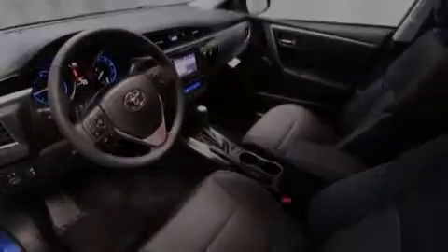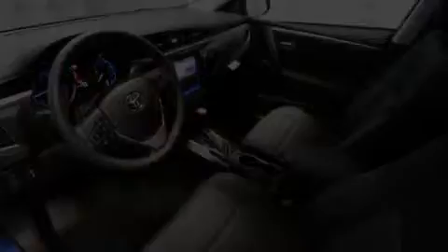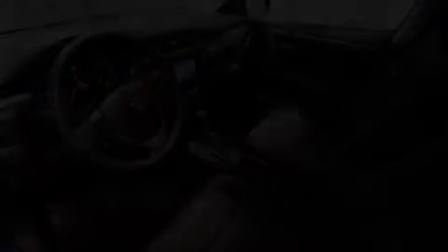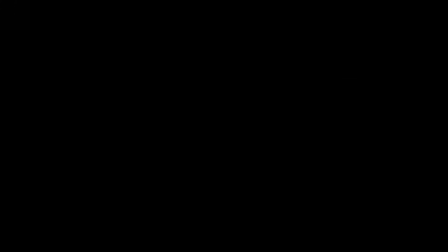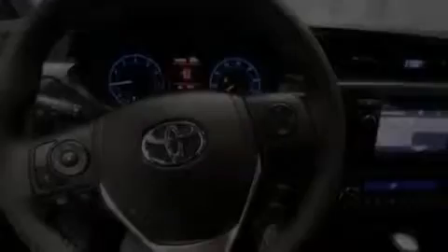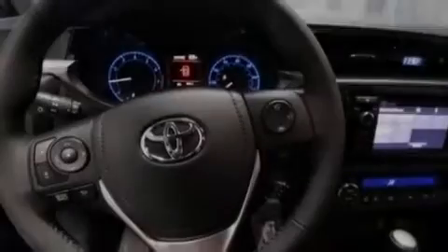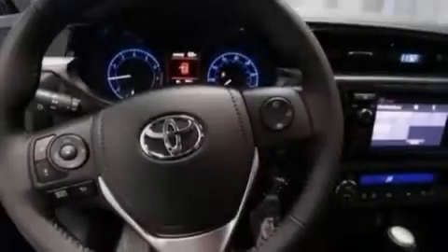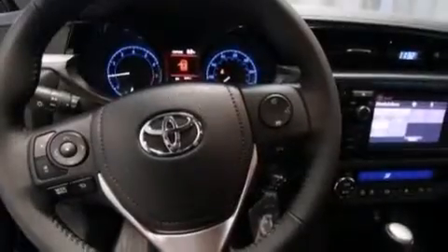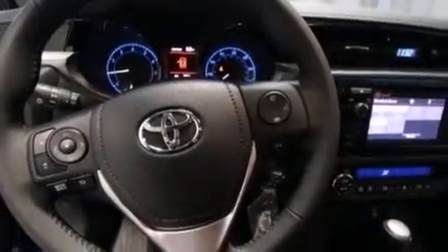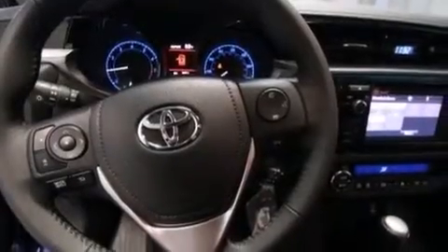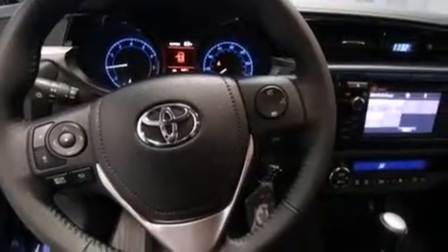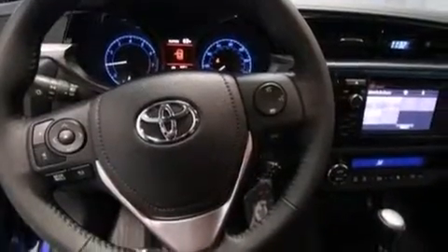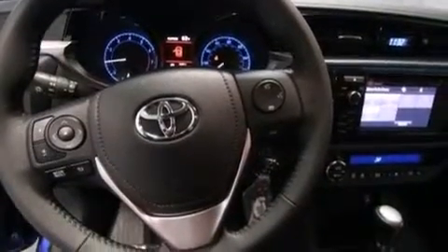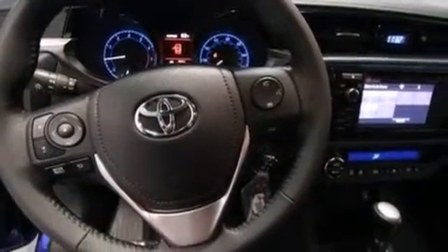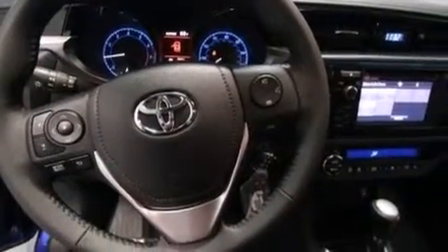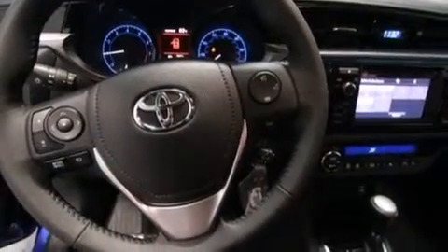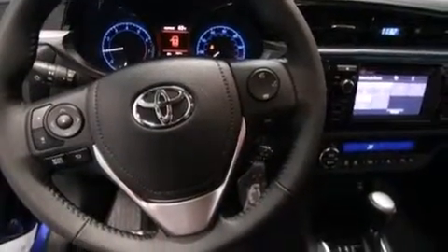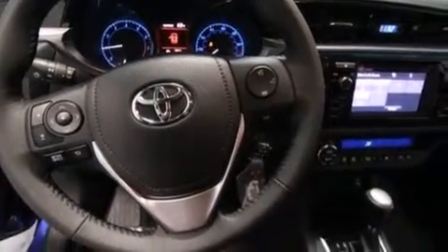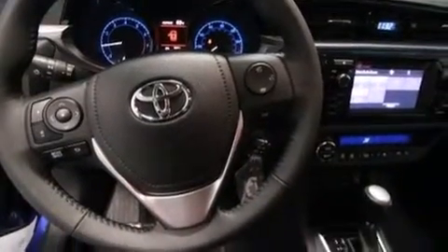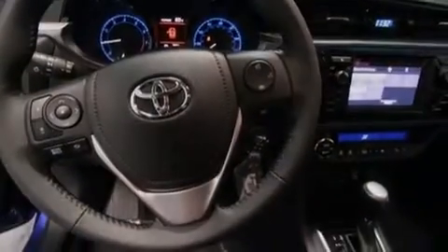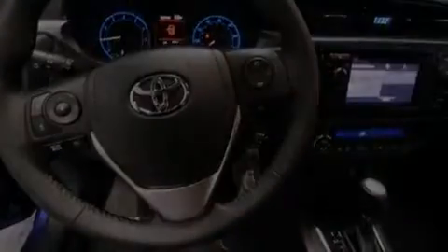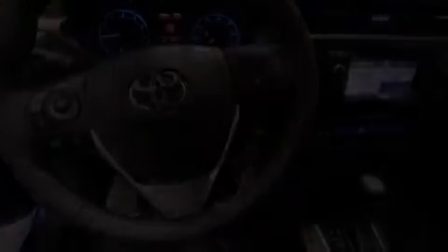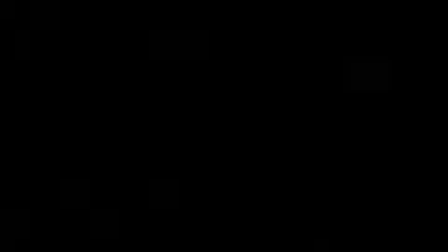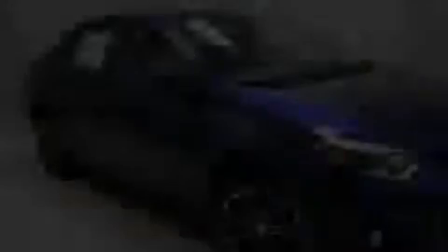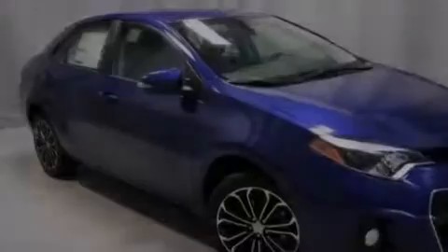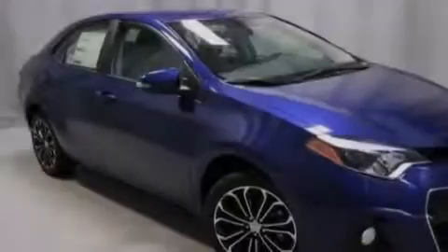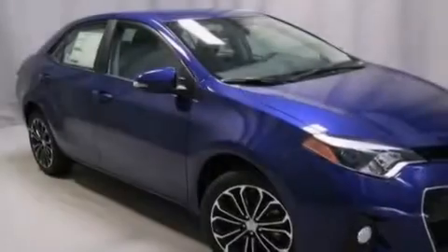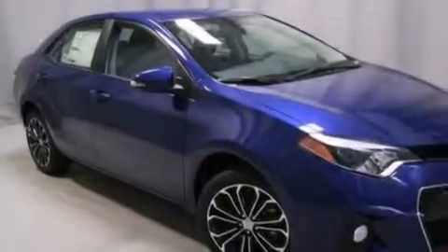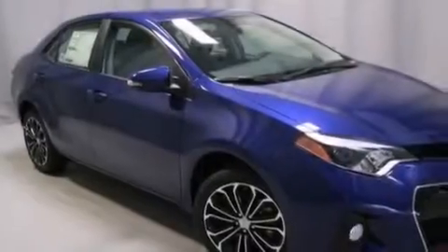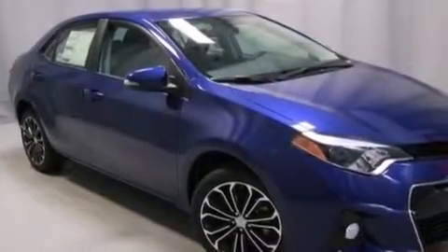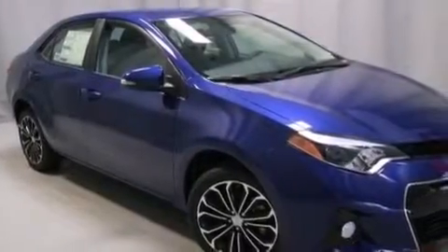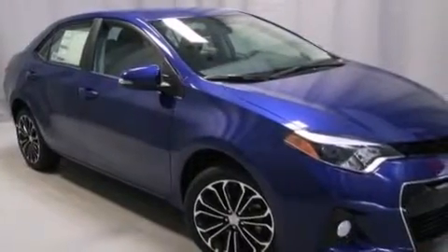Also included are rear seat childproof door locks, steering wheel mounted controls, full power accessories, and an auxiliary power outlet.